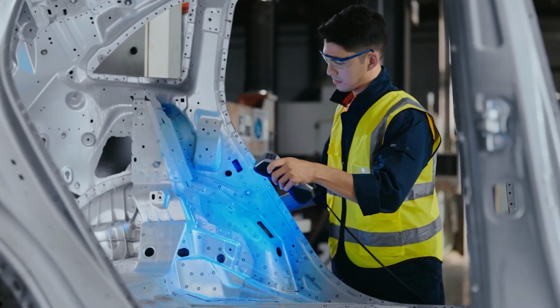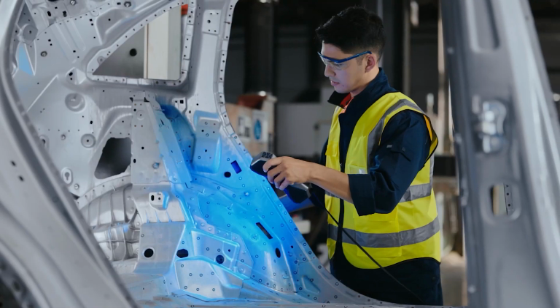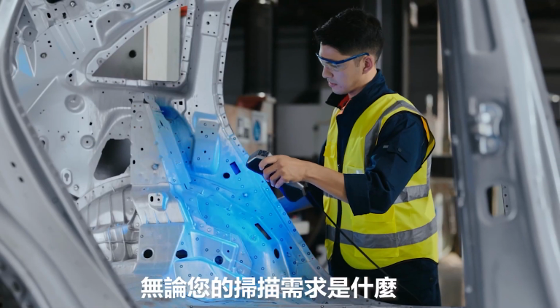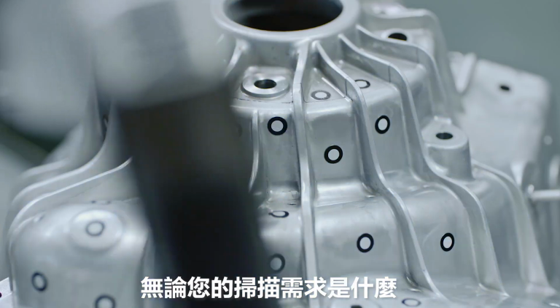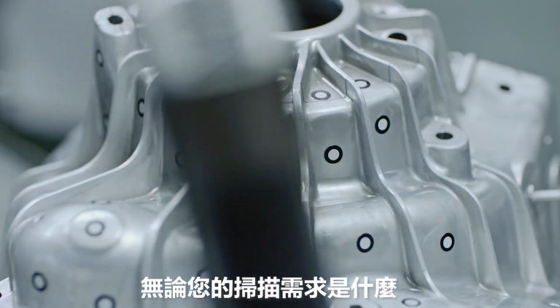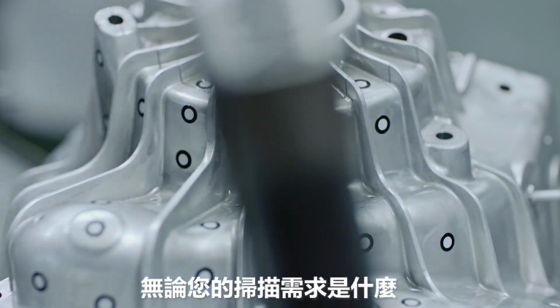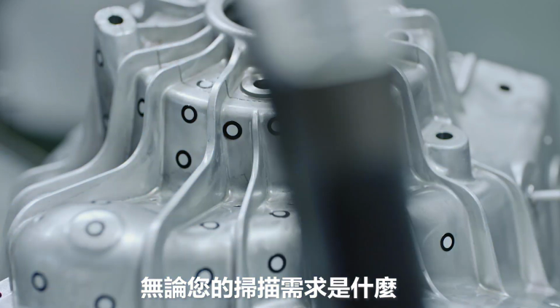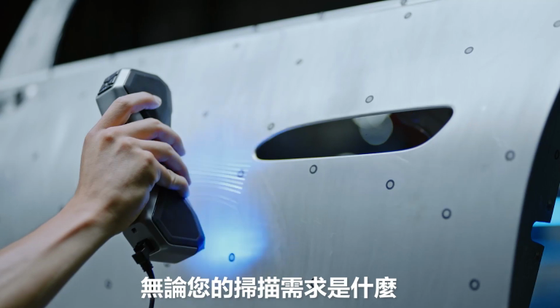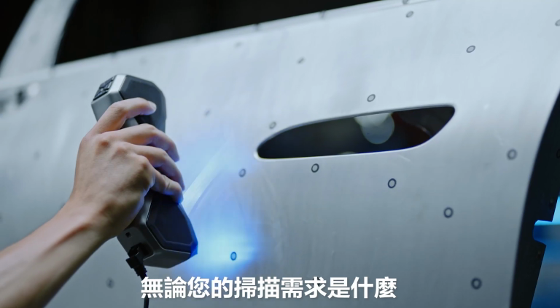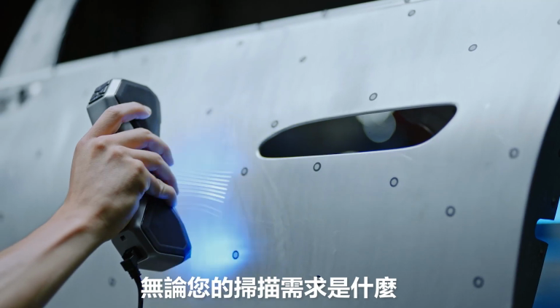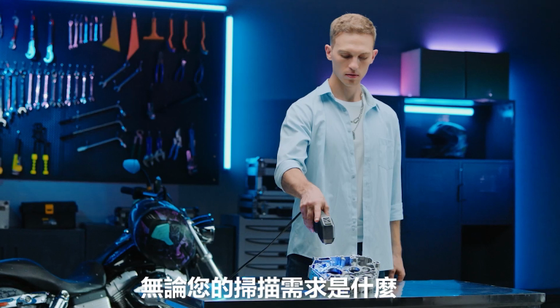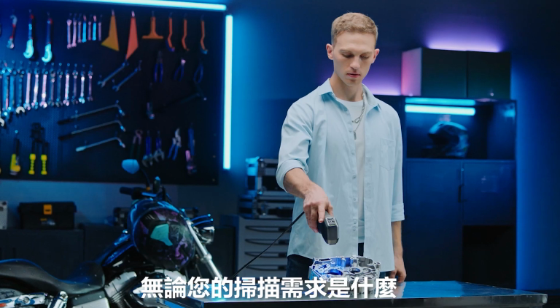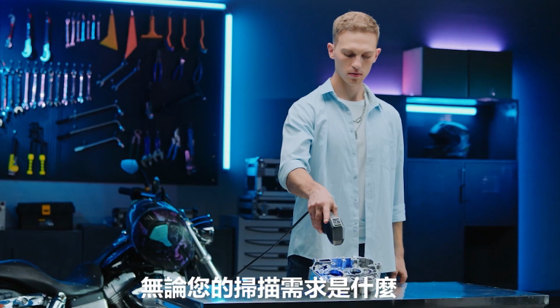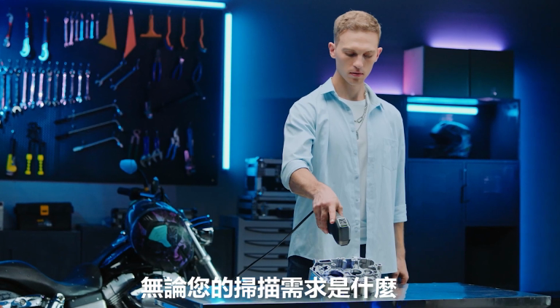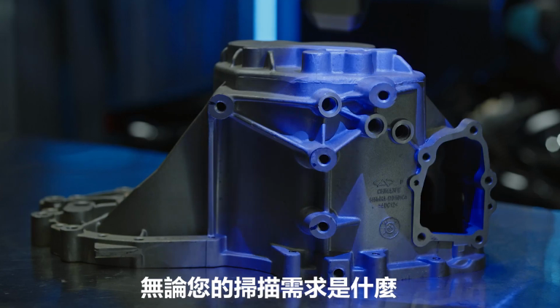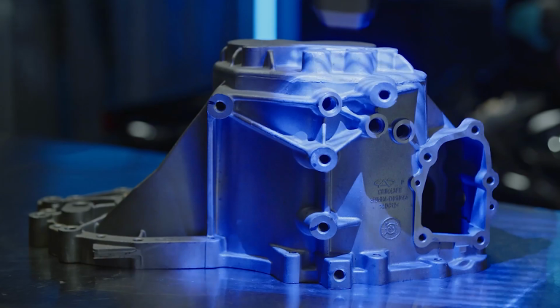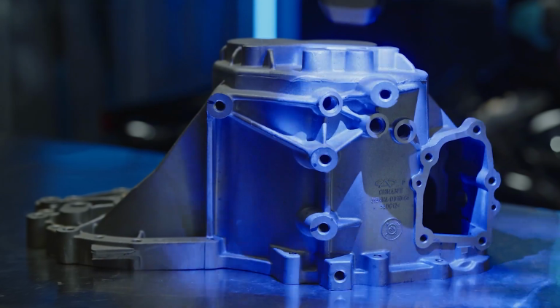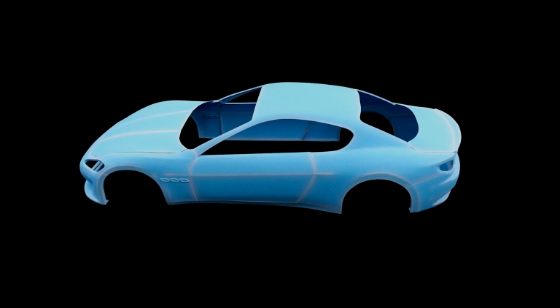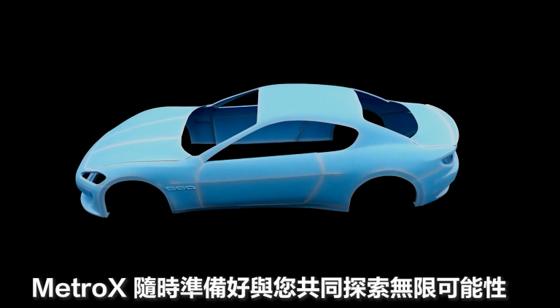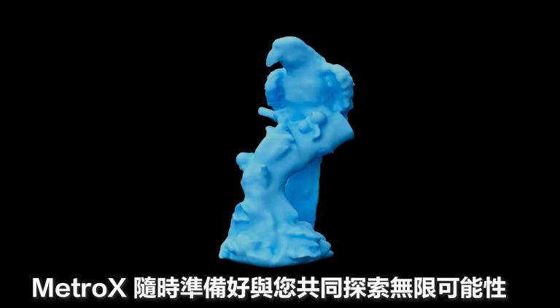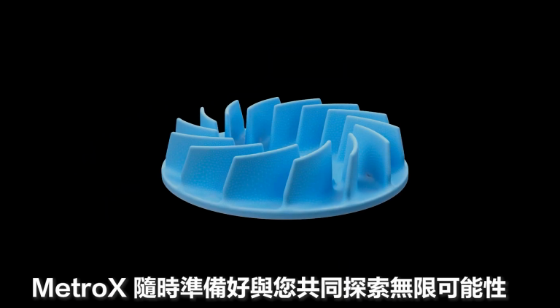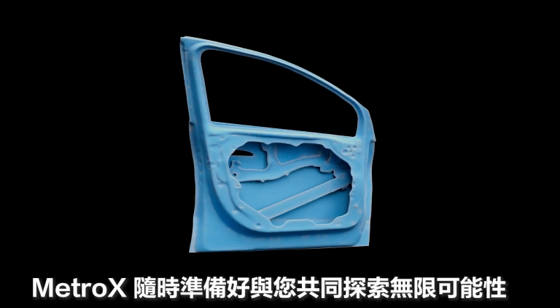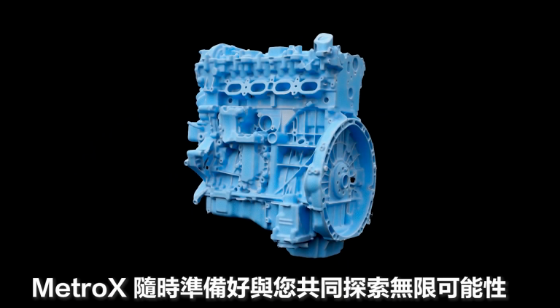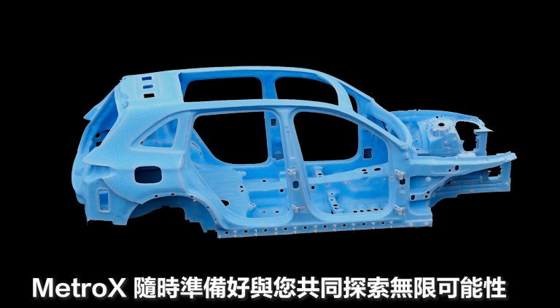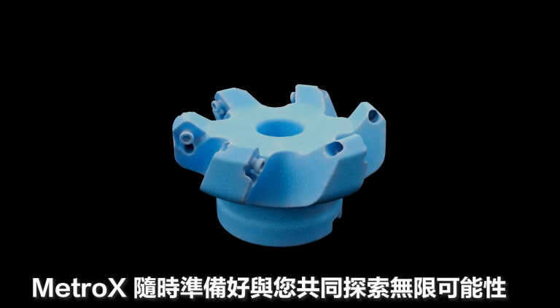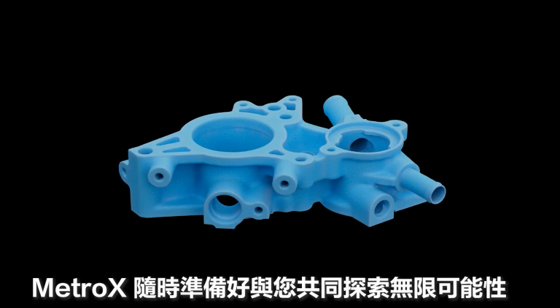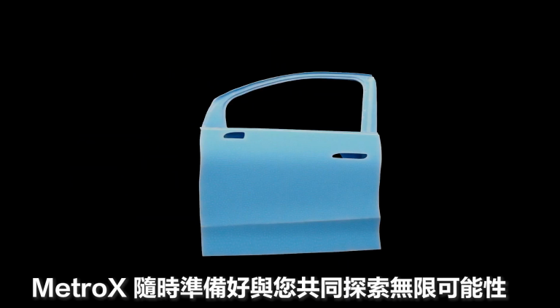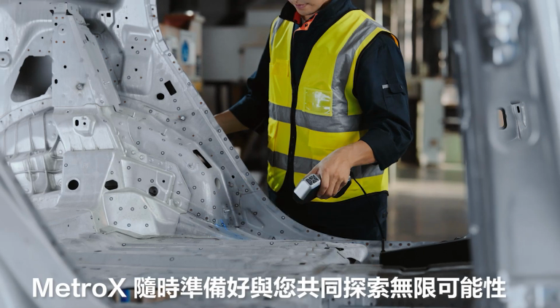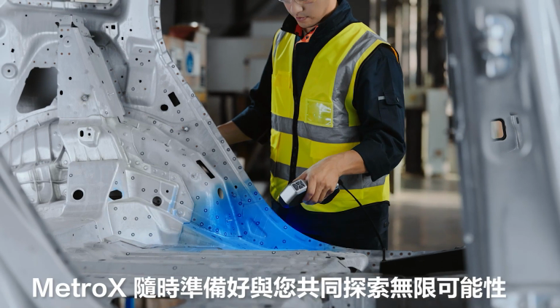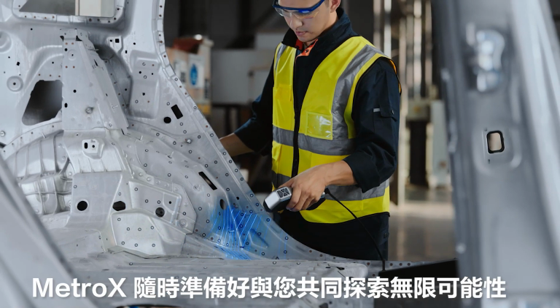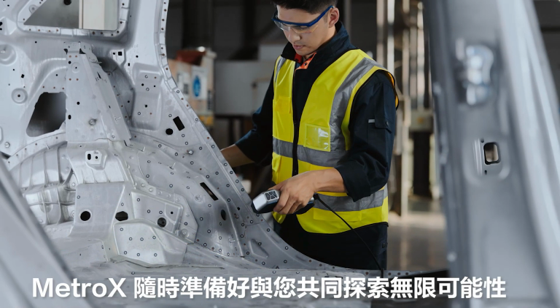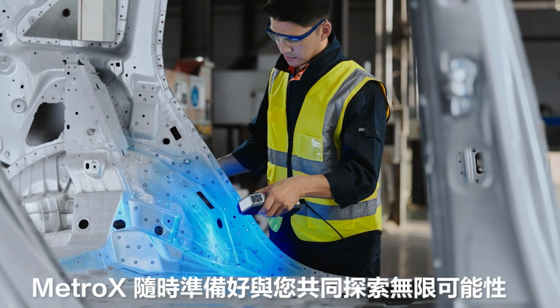Whatever your scanning needs, Metrox's dynamic workflow is ready to help you discover new possibilities.